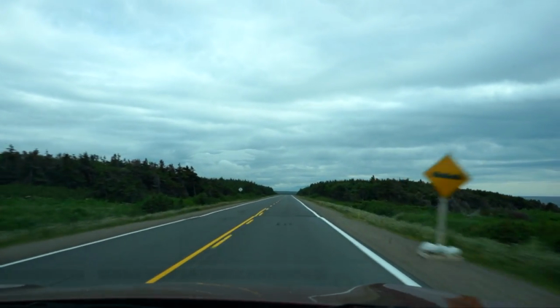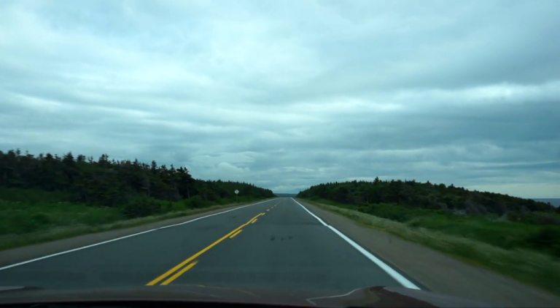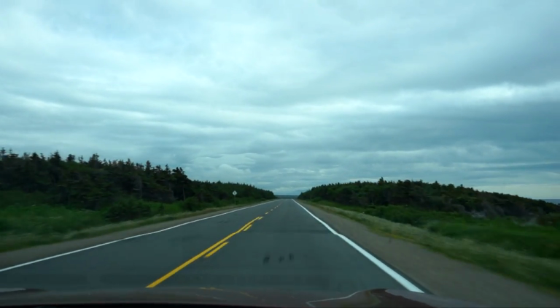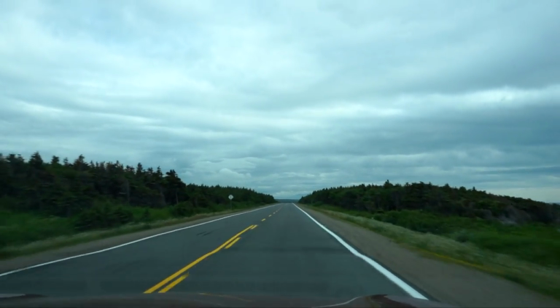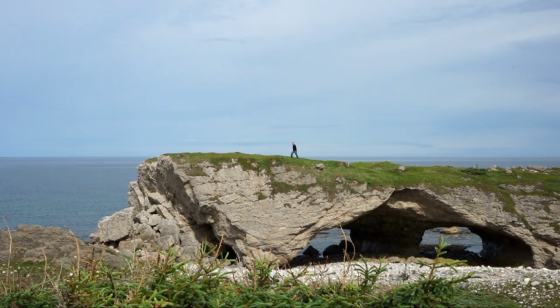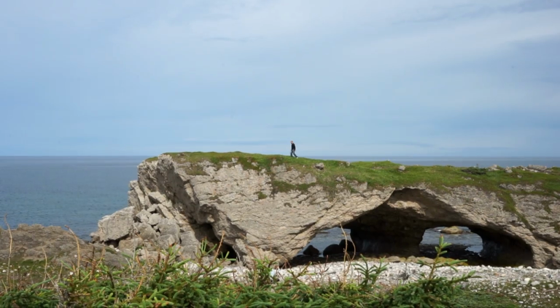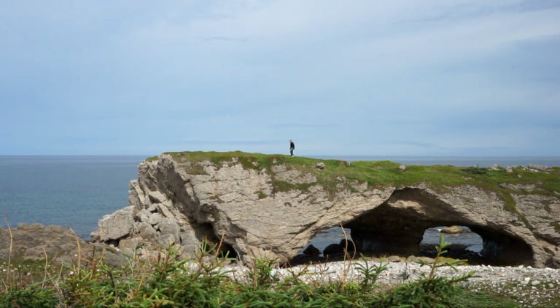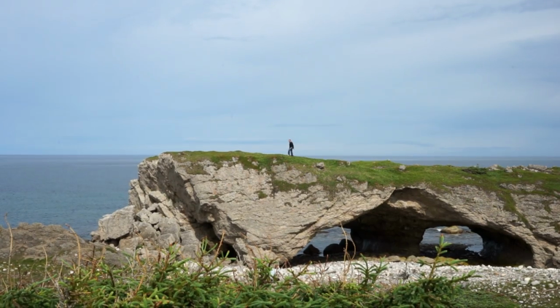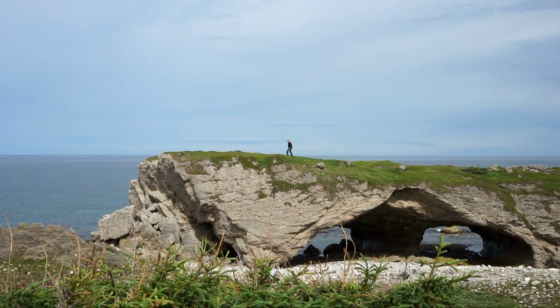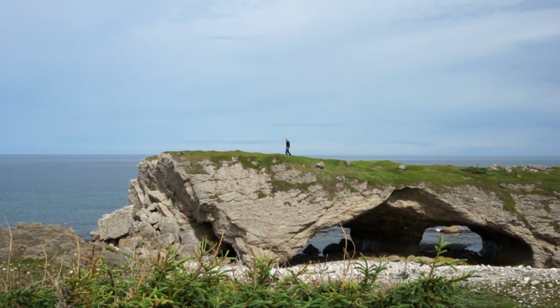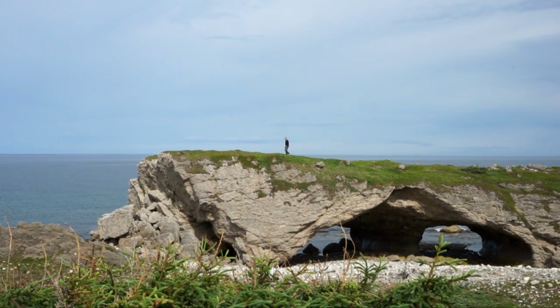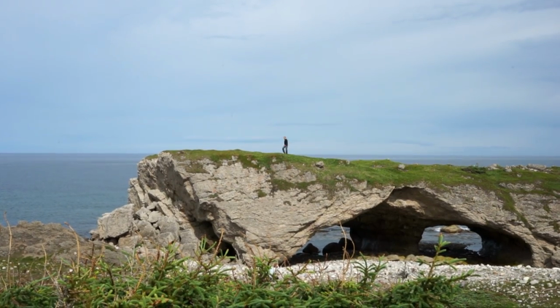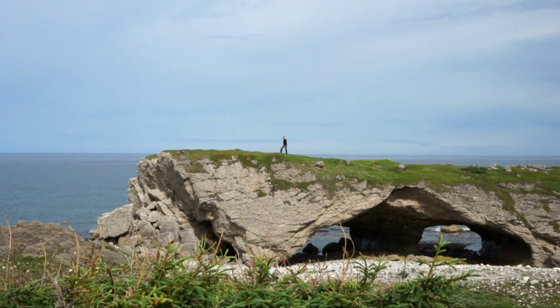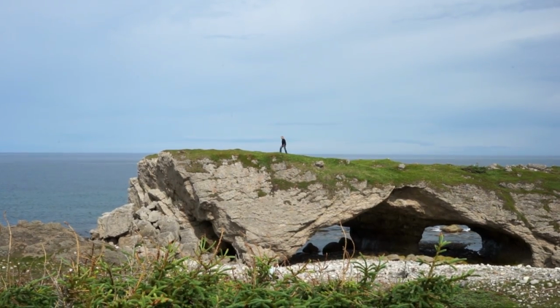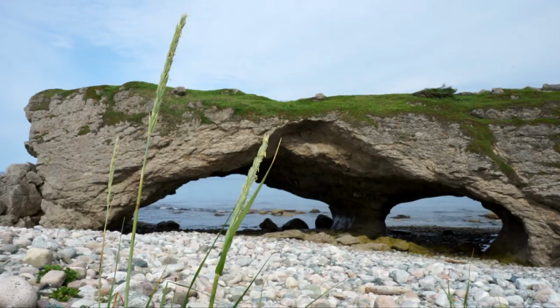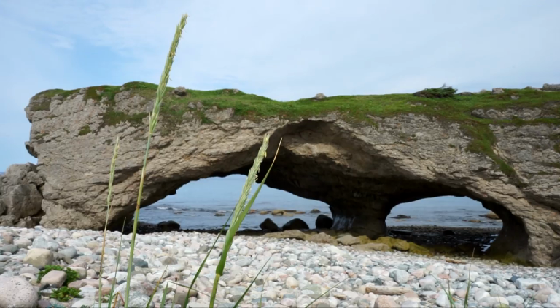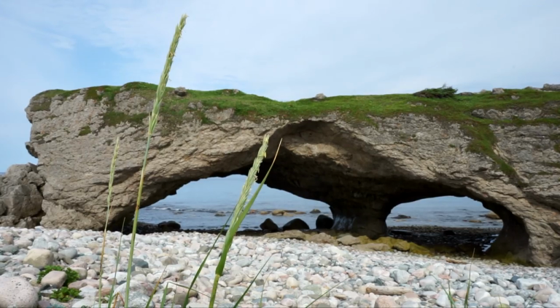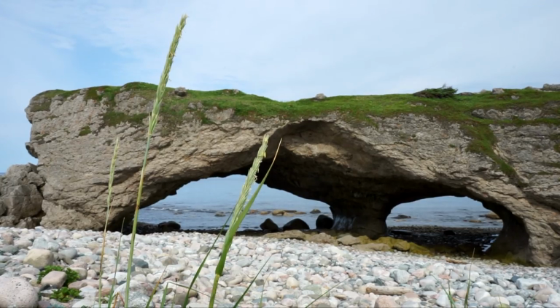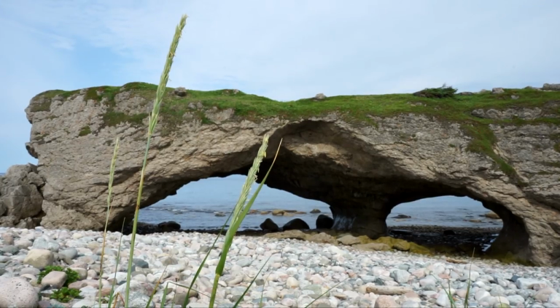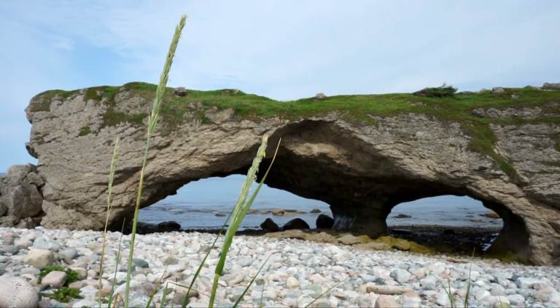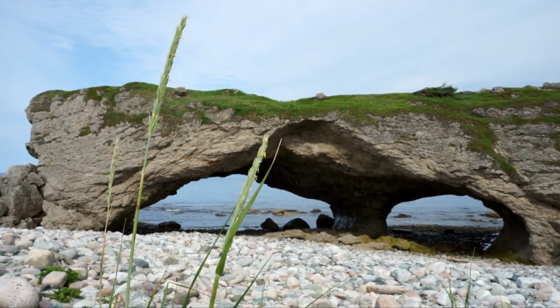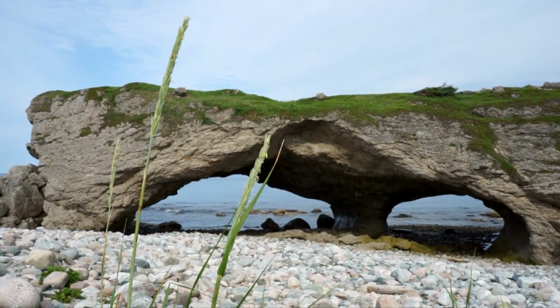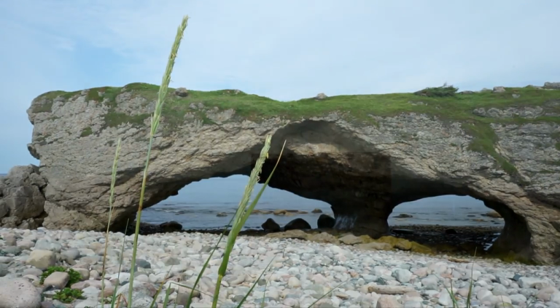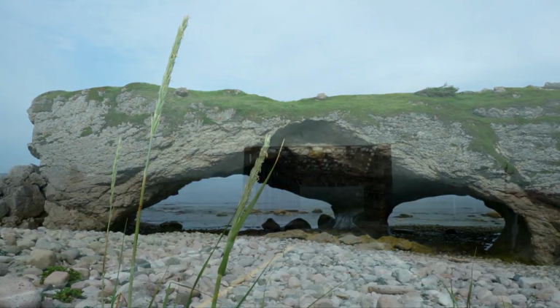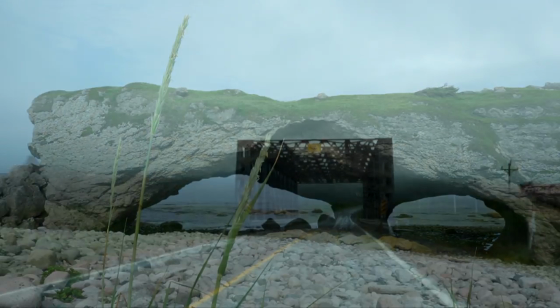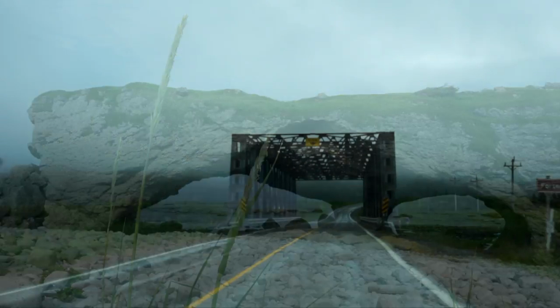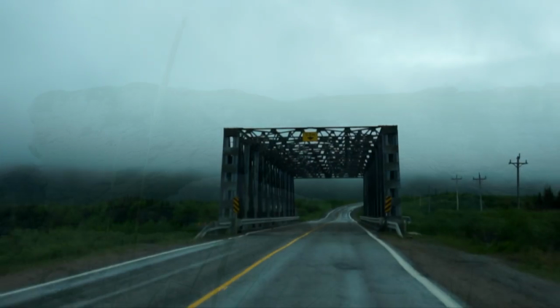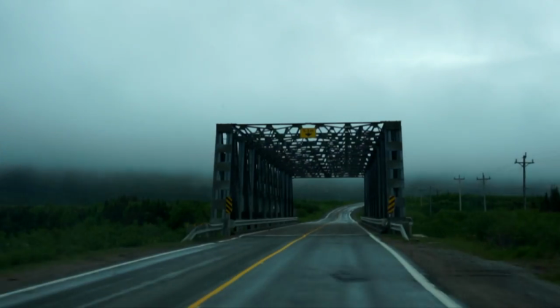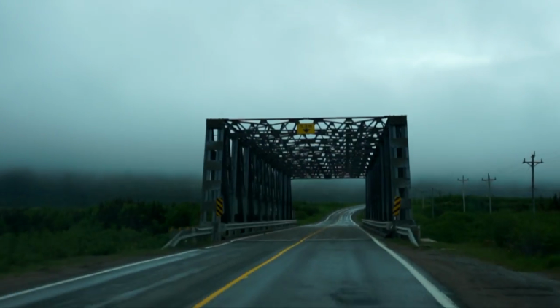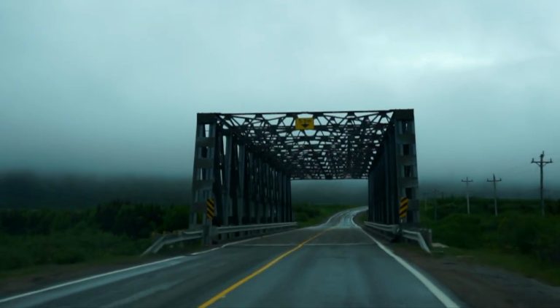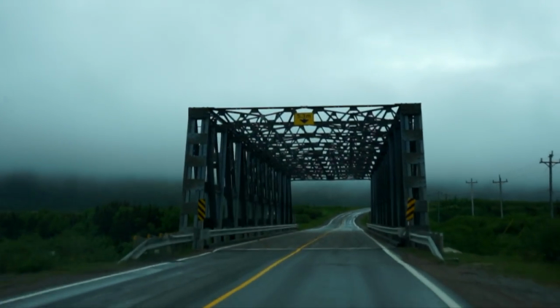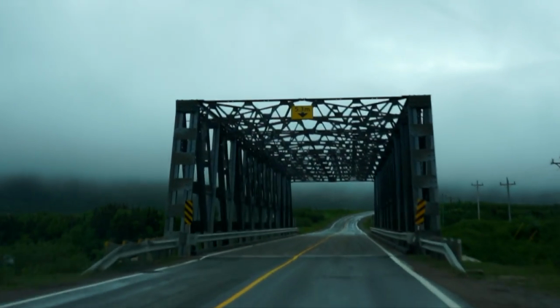Then with a few scenic stops we headed to Labrador and saw our first icebergs.